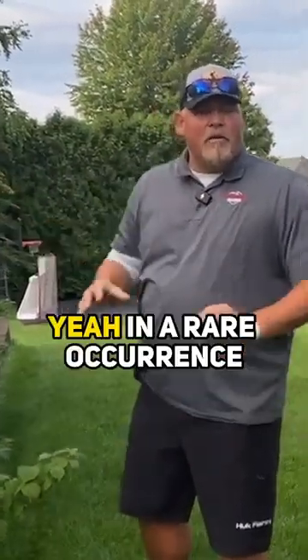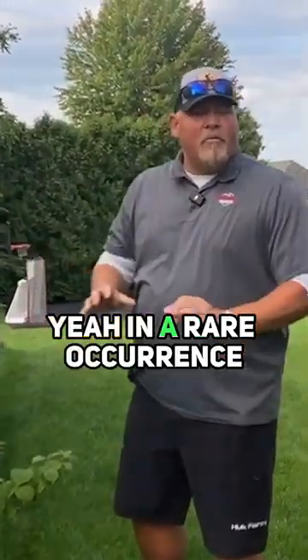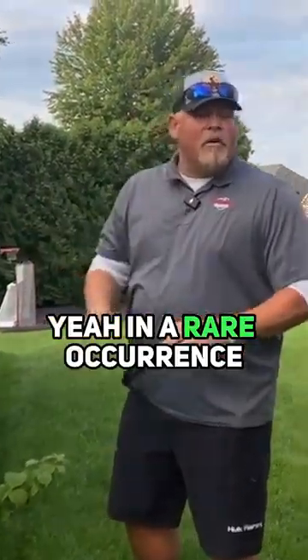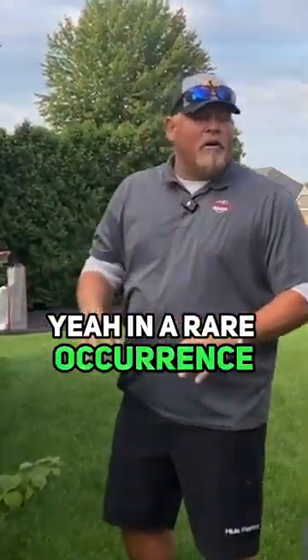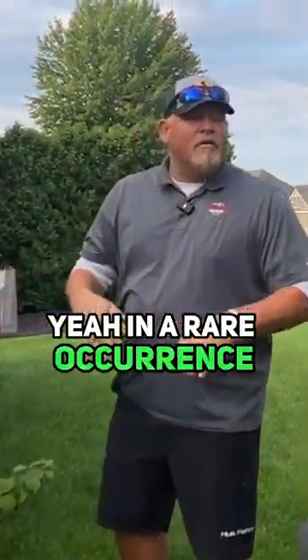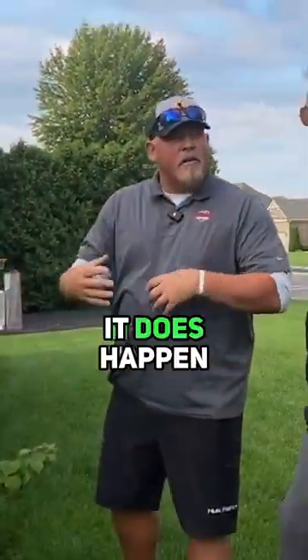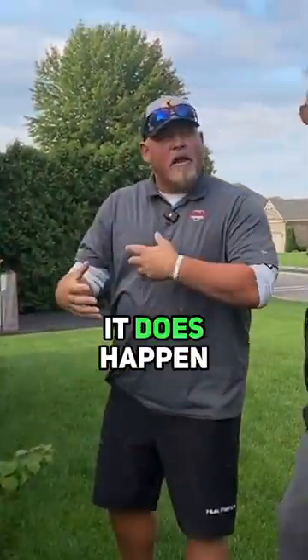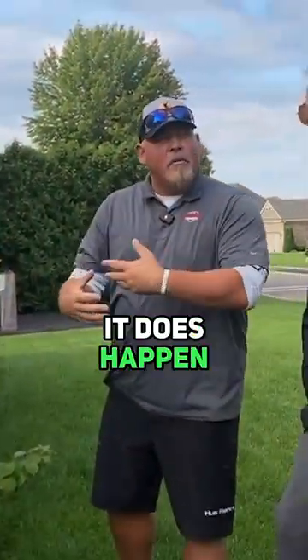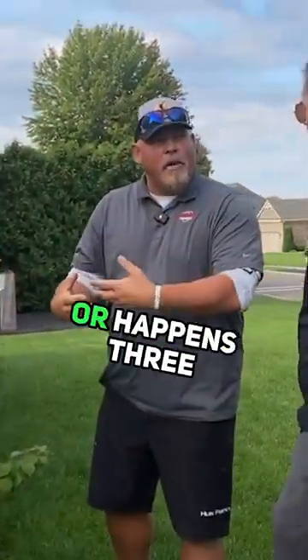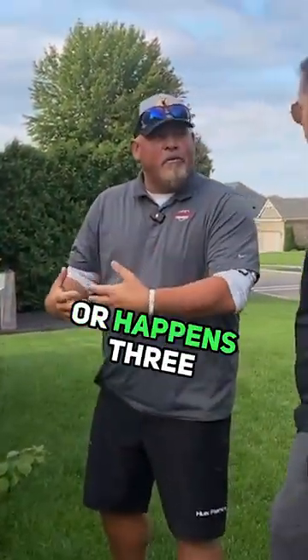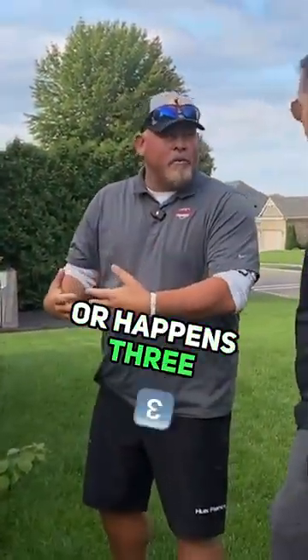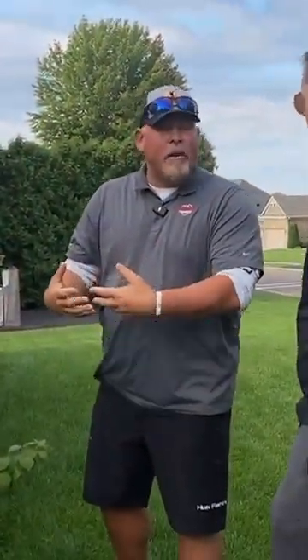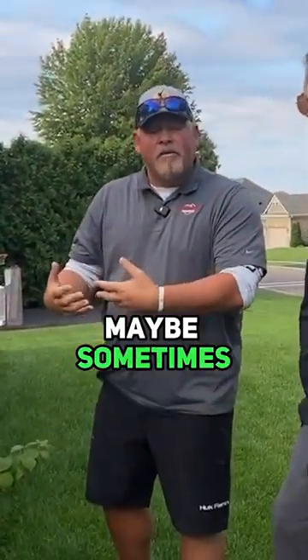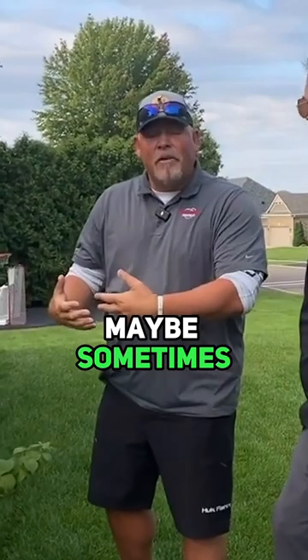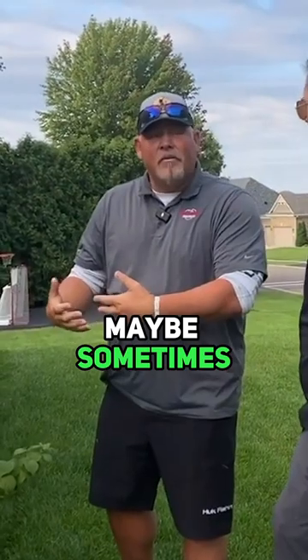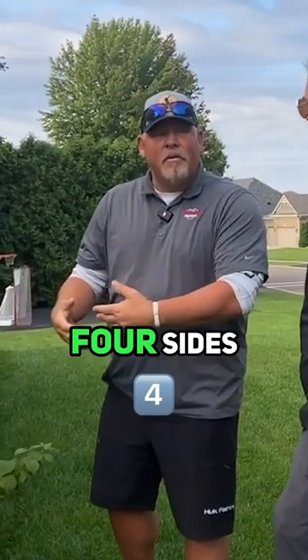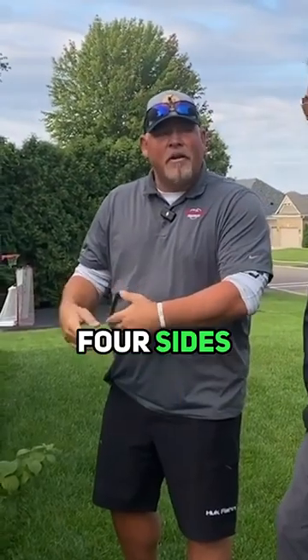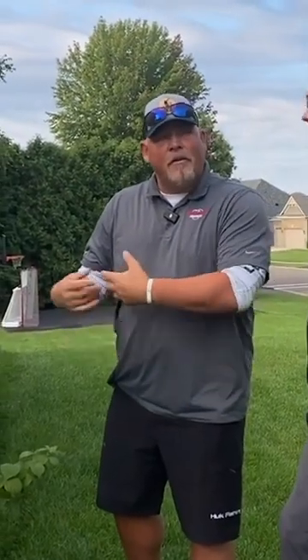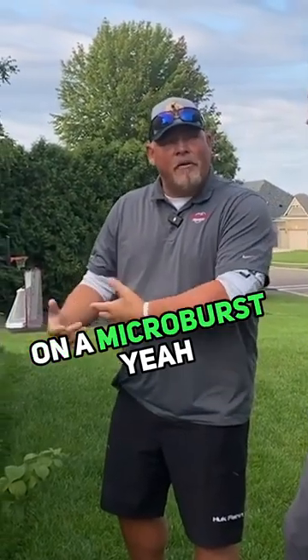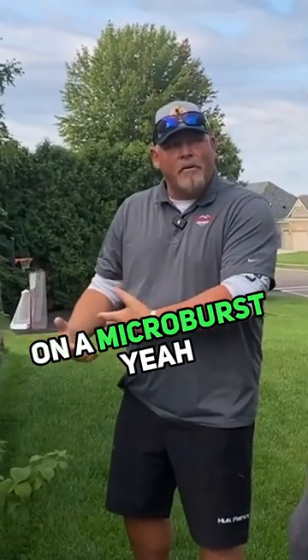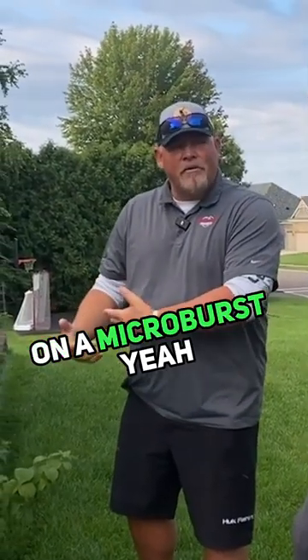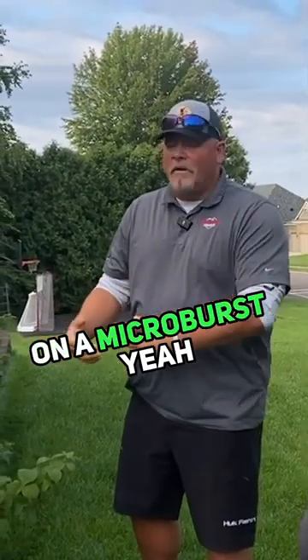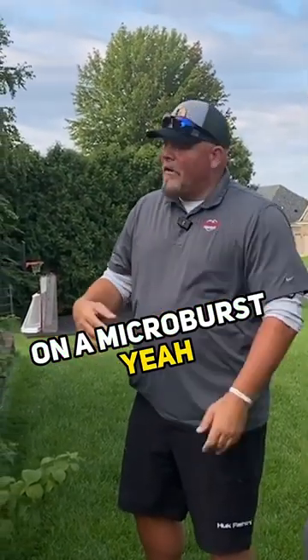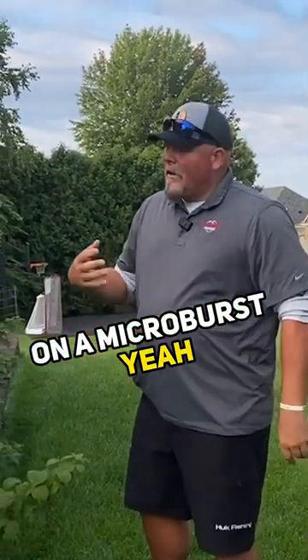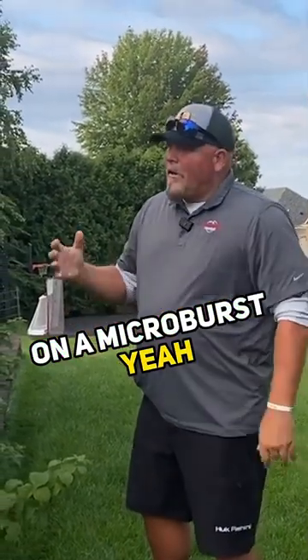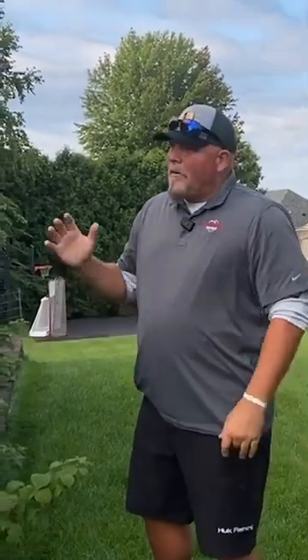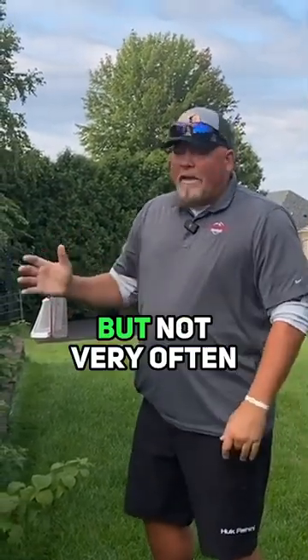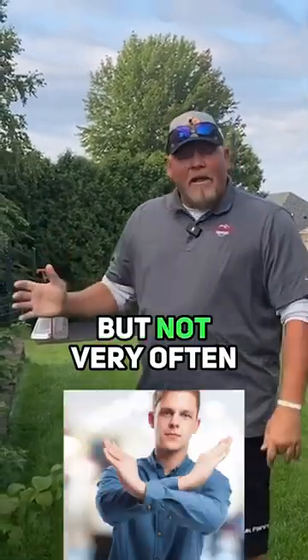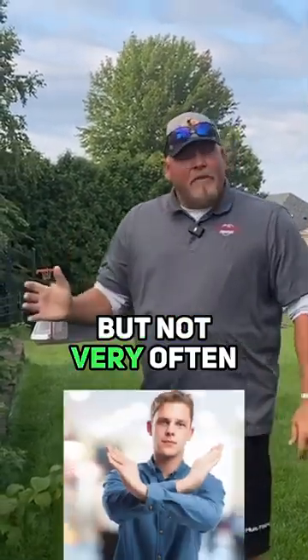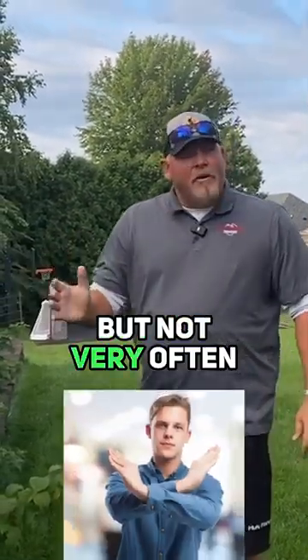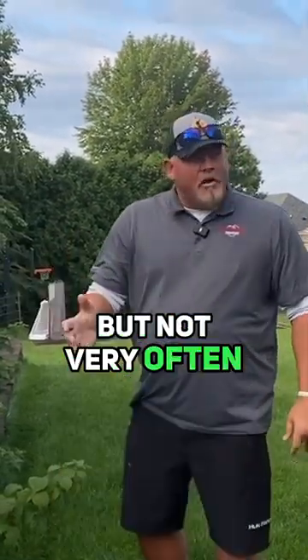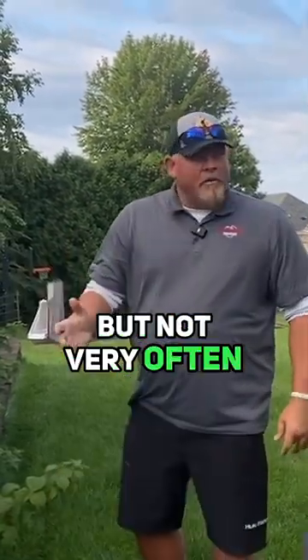In a rare occurrence it does happen — three, maybe sometimes four sides on a microburst — but not very often.